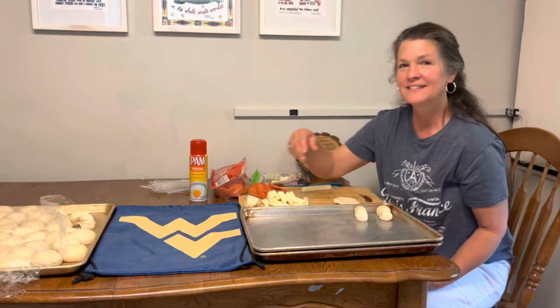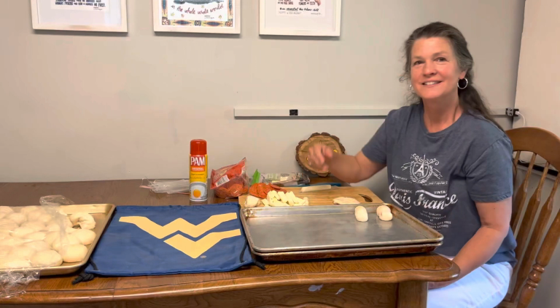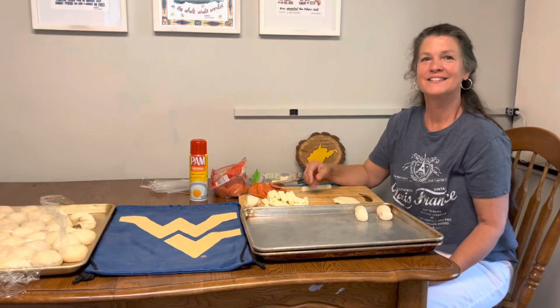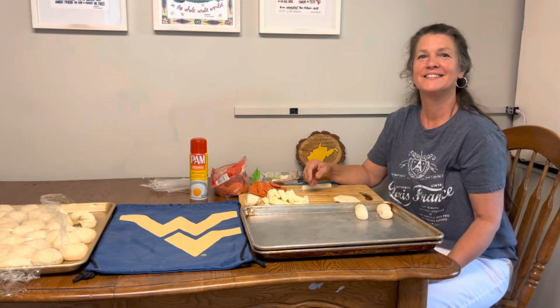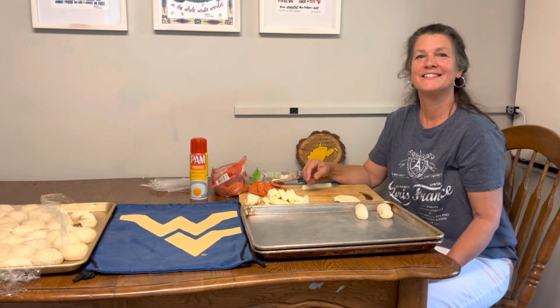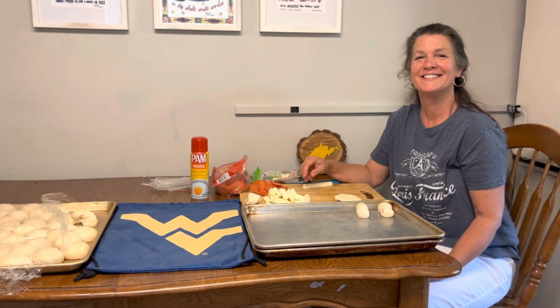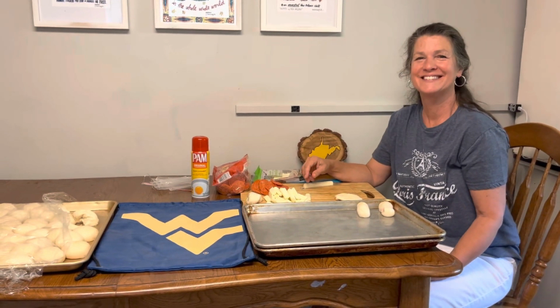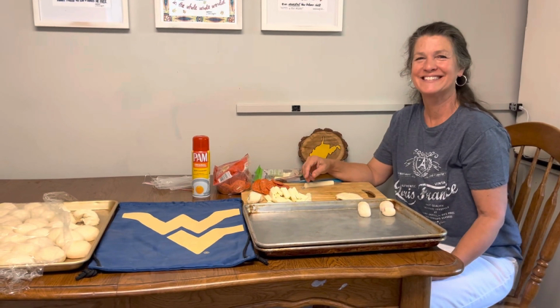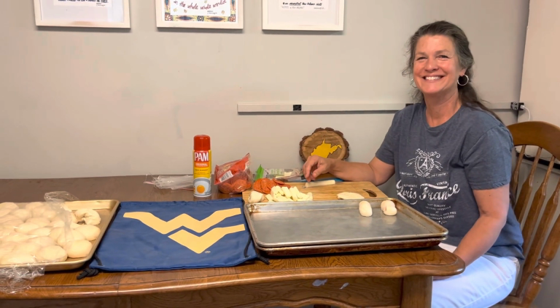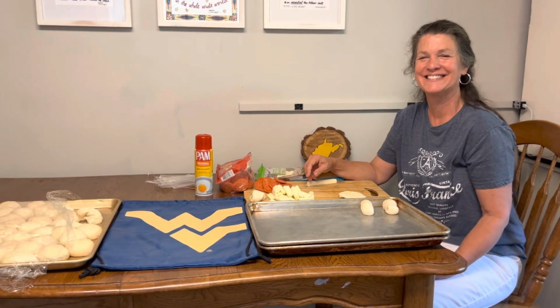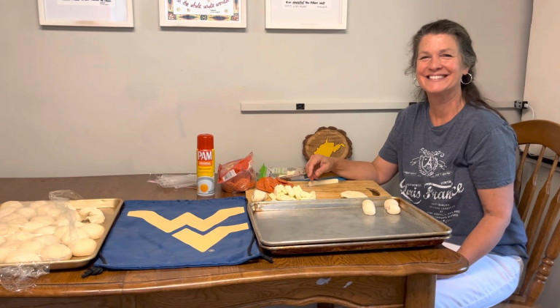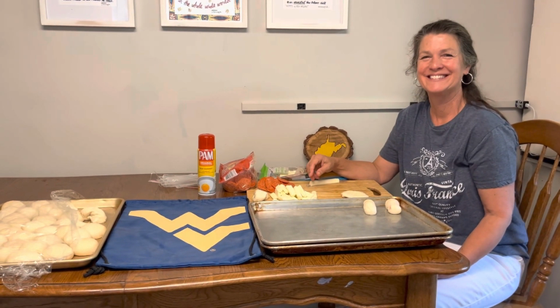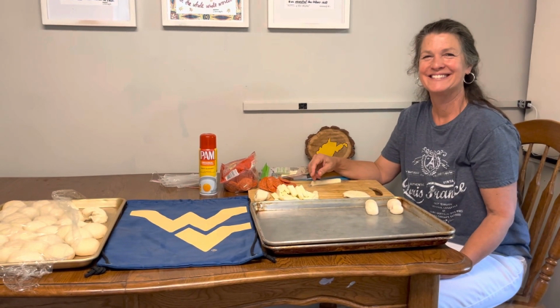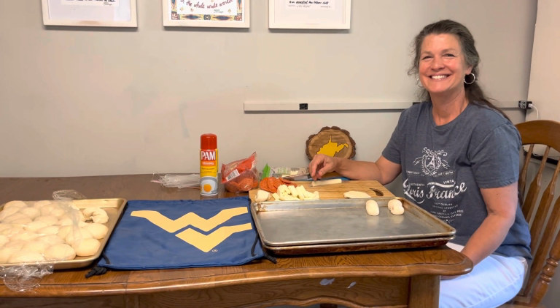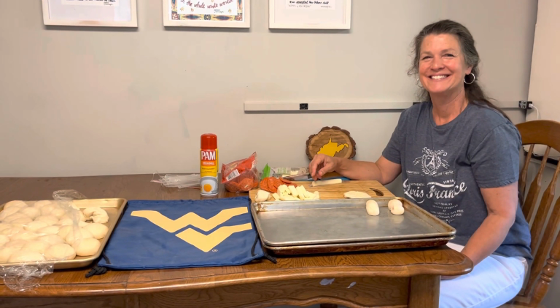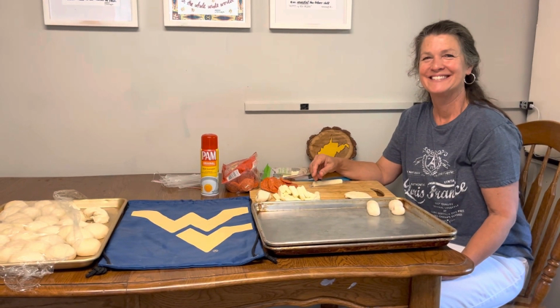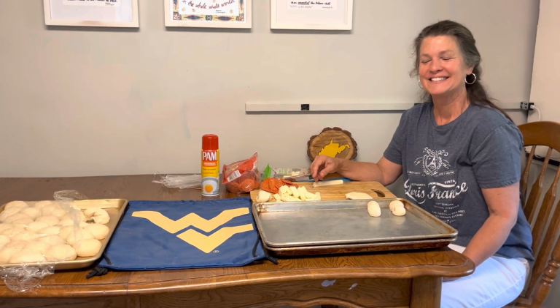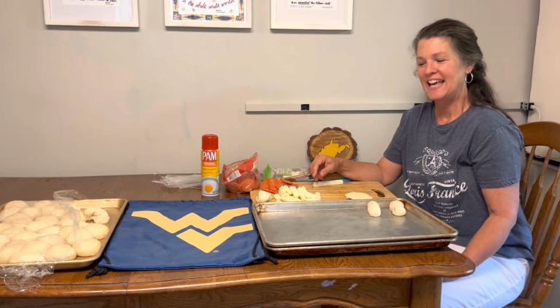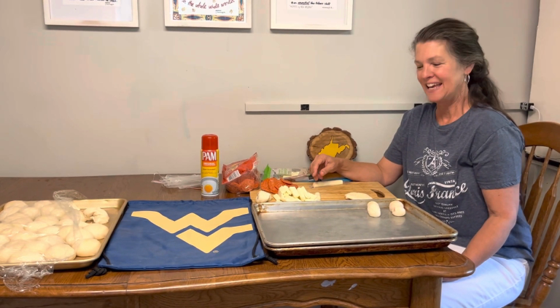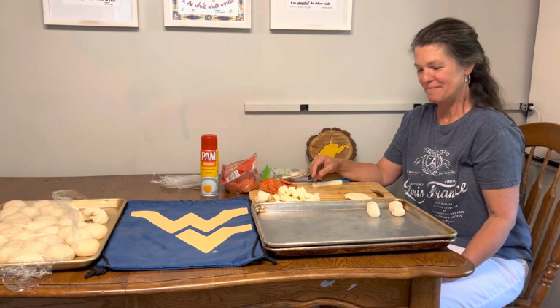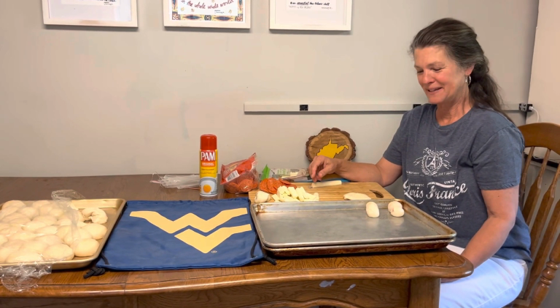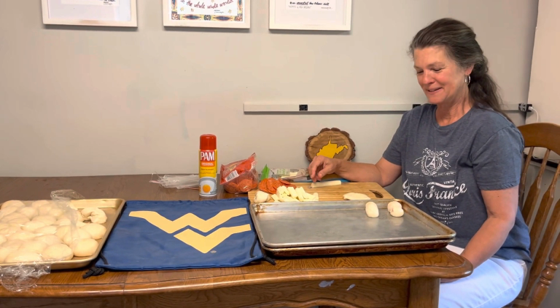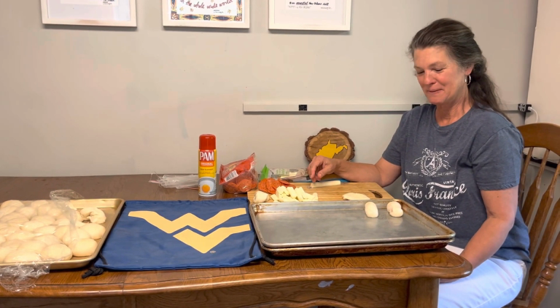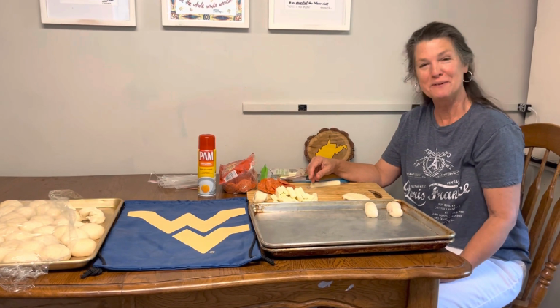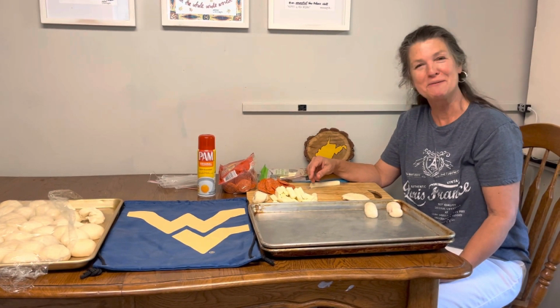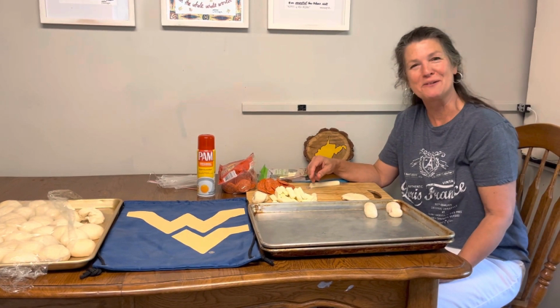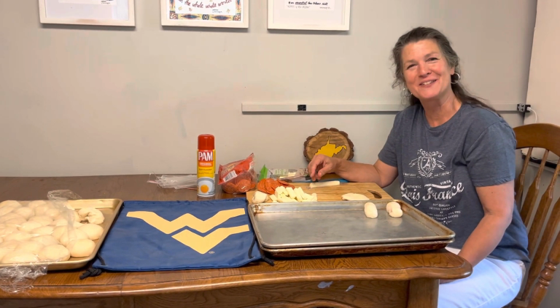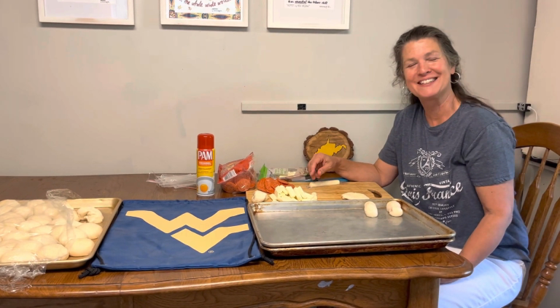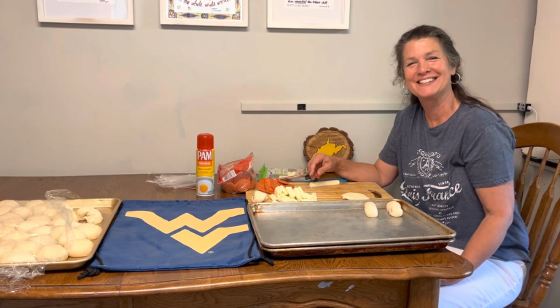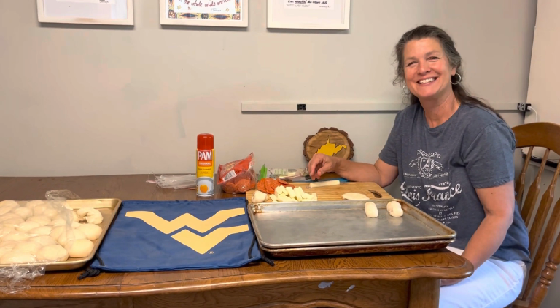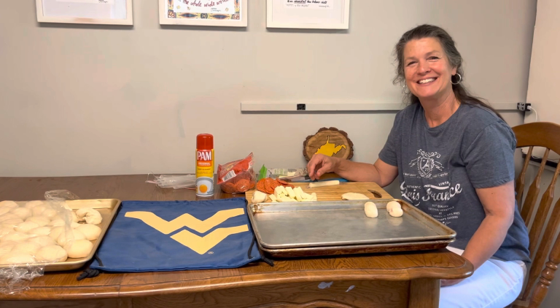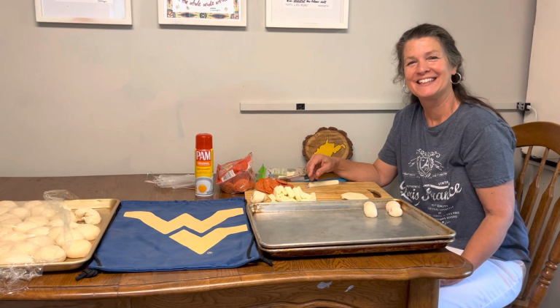This is Dan Gritzko. Sonny Gritzko, what are you making? I'm making some pepperoni rolls. Tell us, how do you do it?